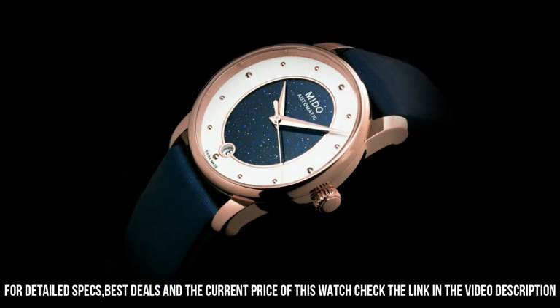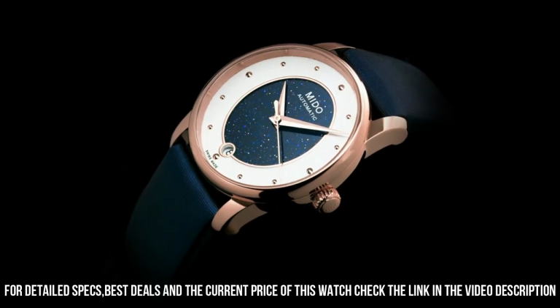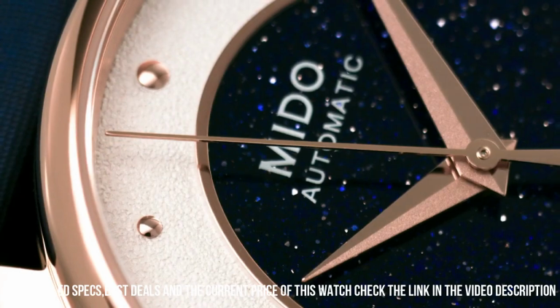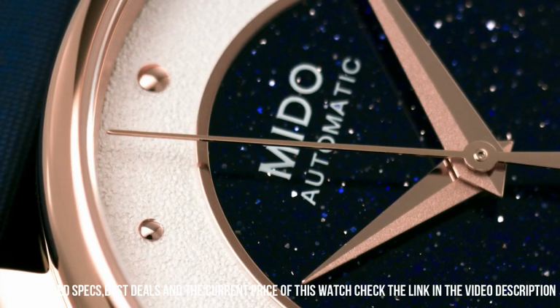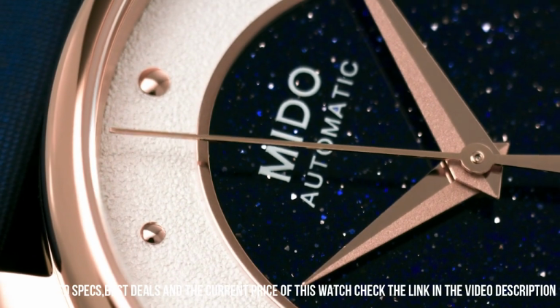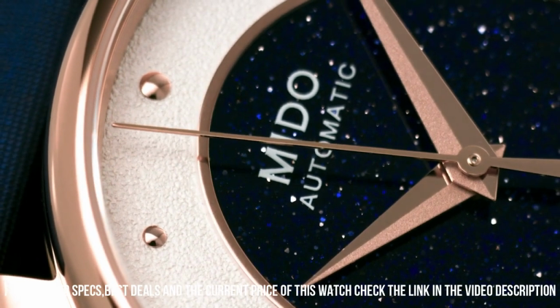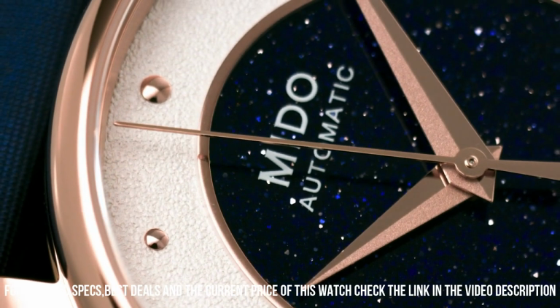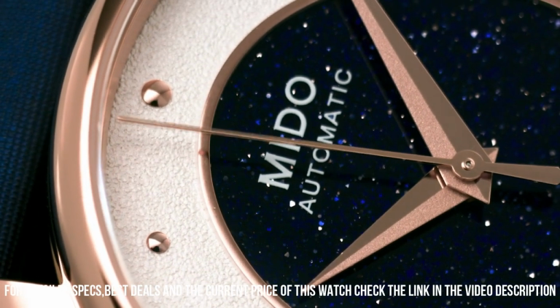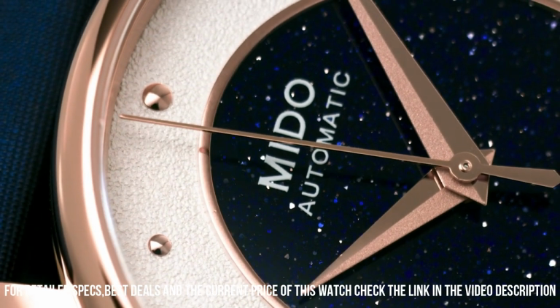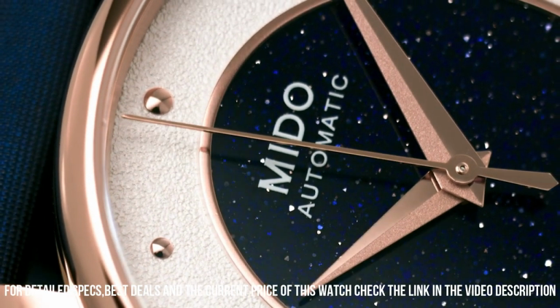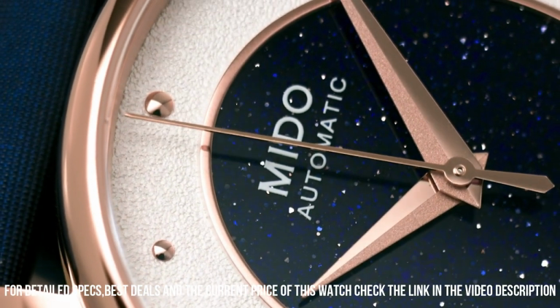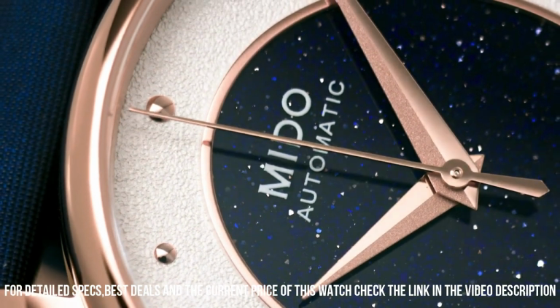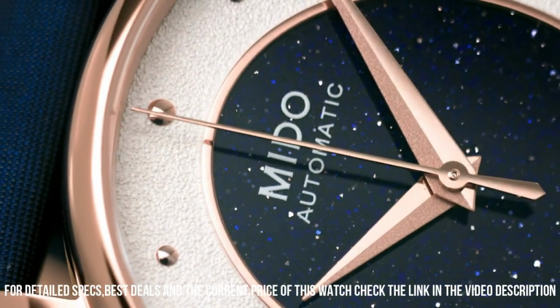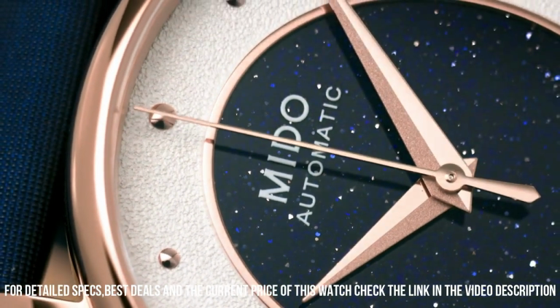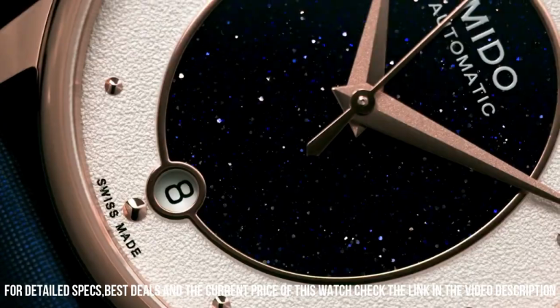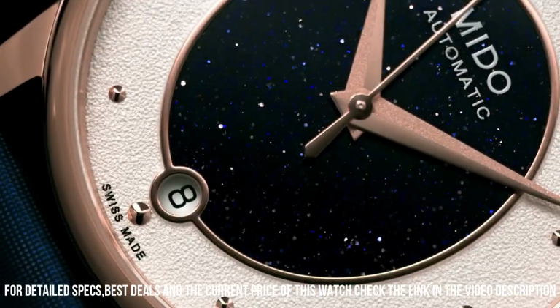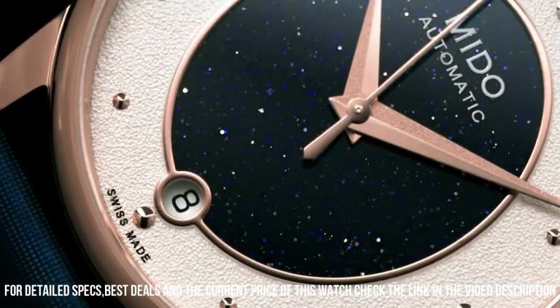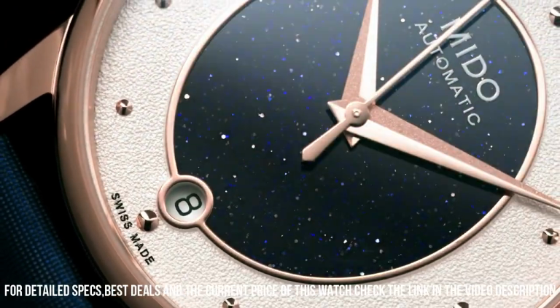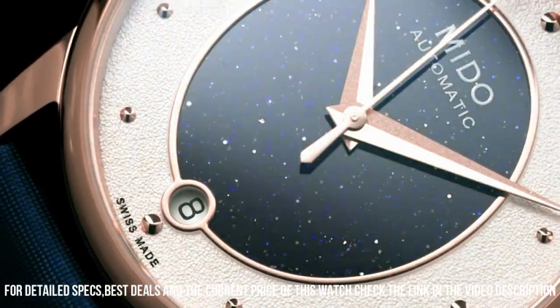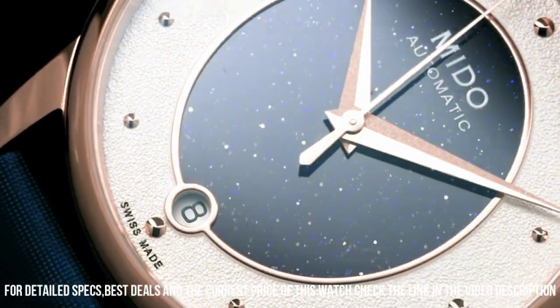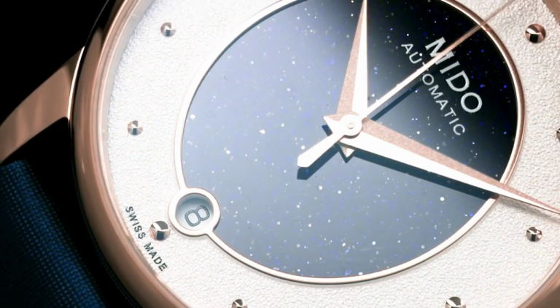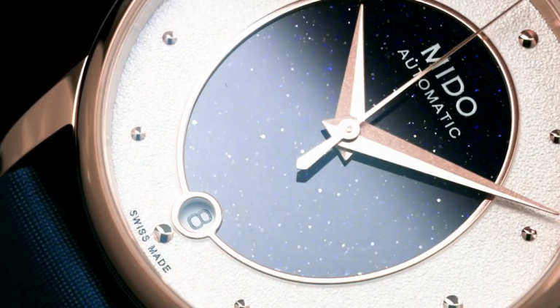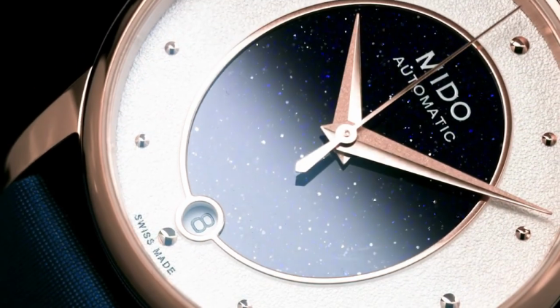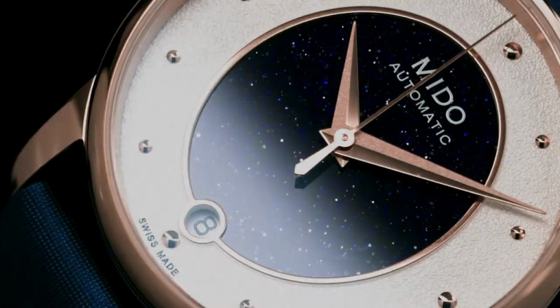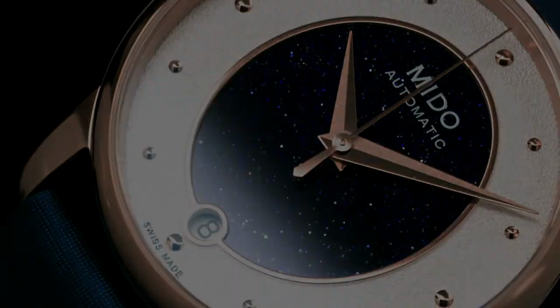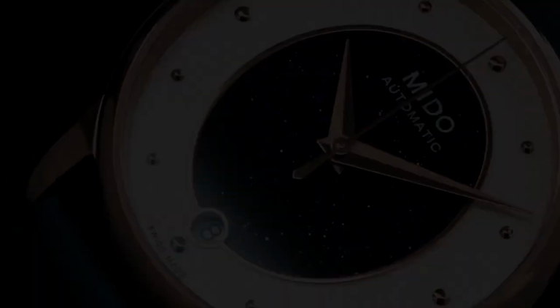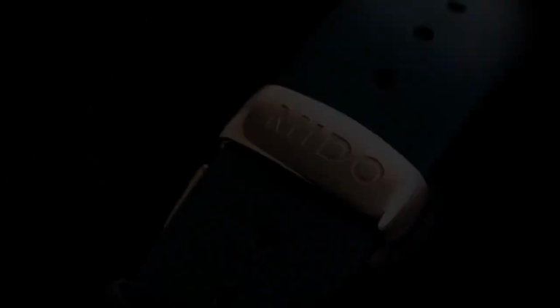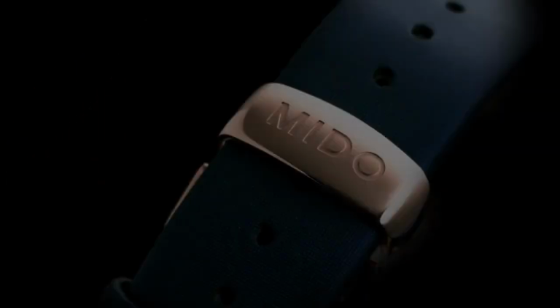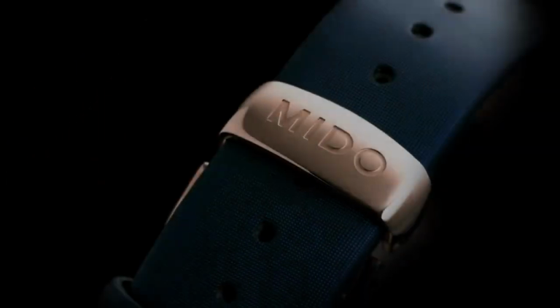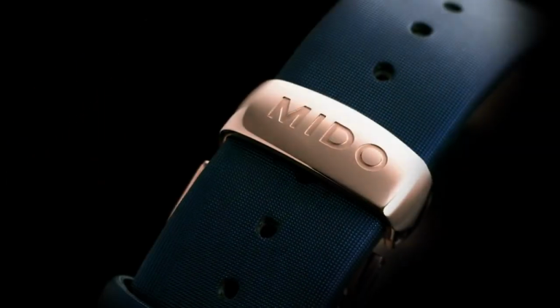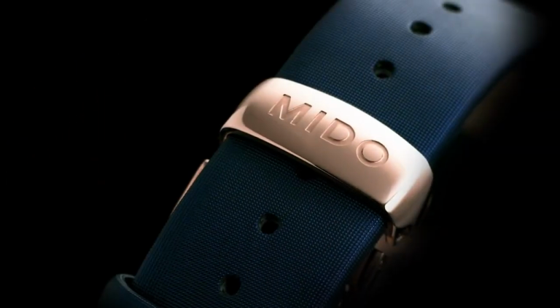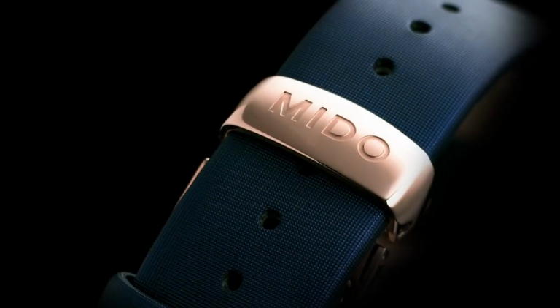Dial color: white. Calendar function: date. Weight: 50 grams. Automatic movement.